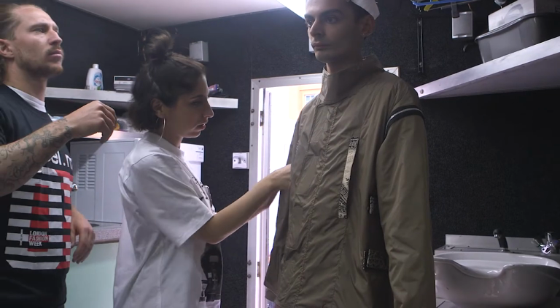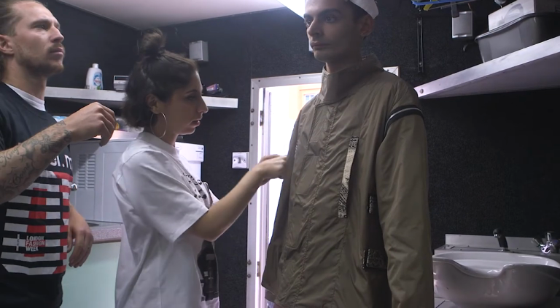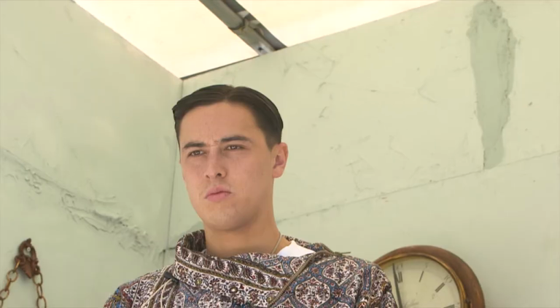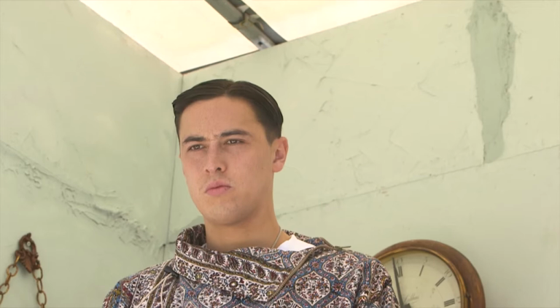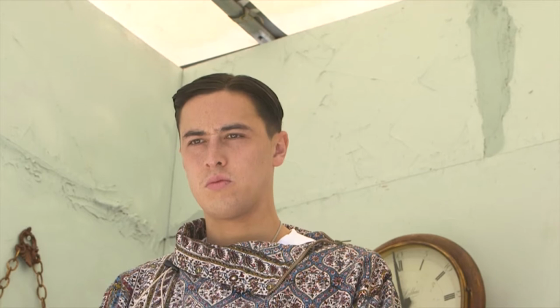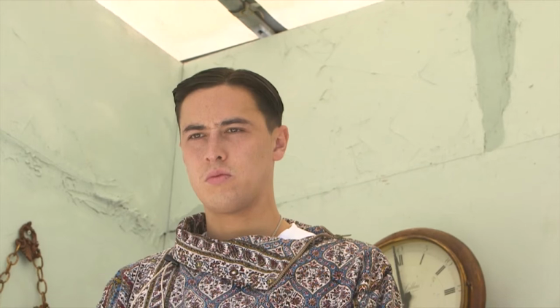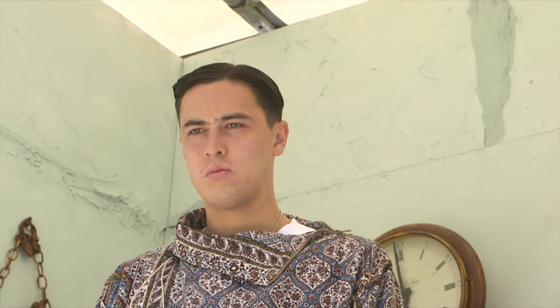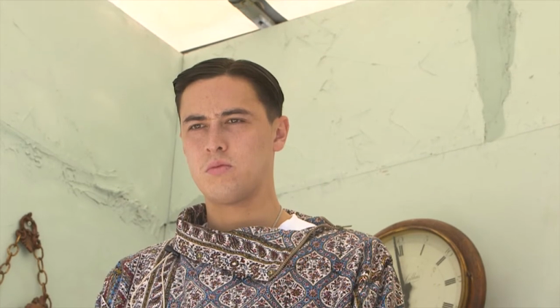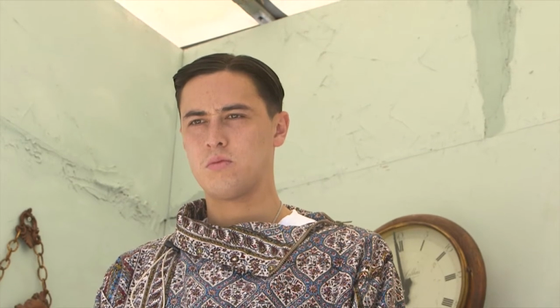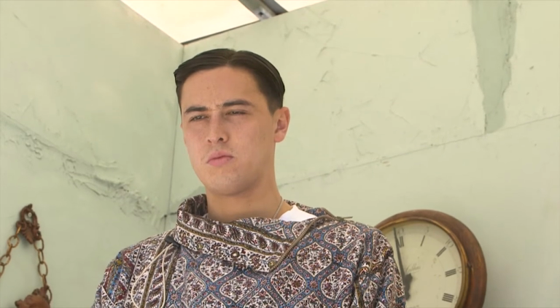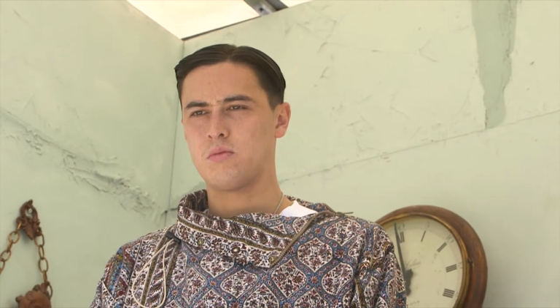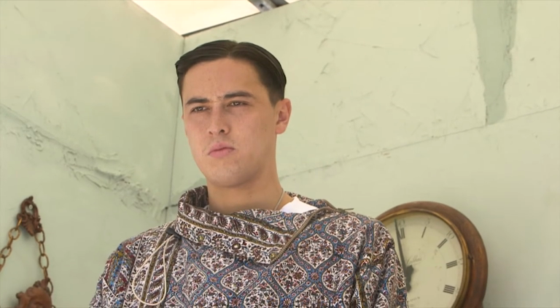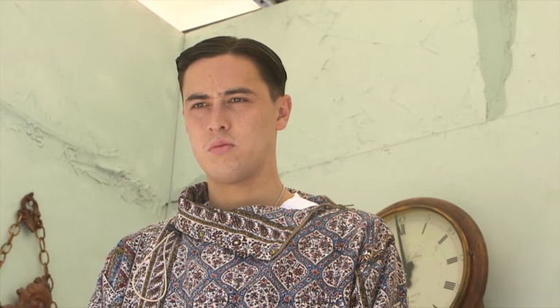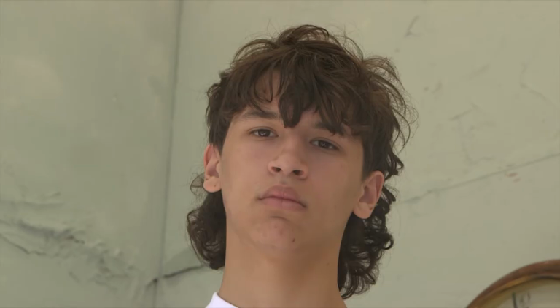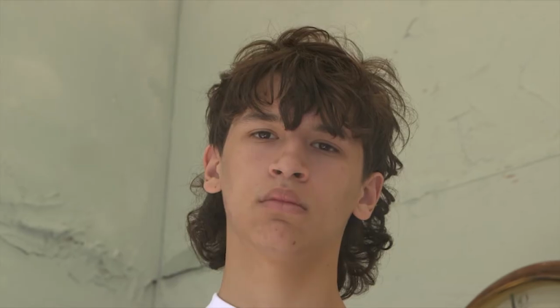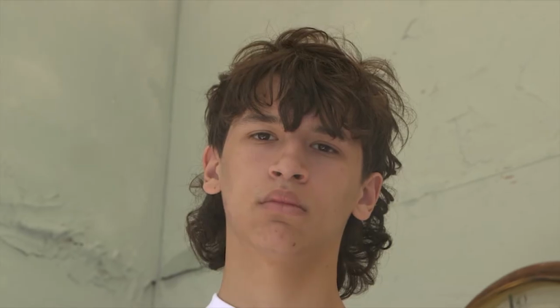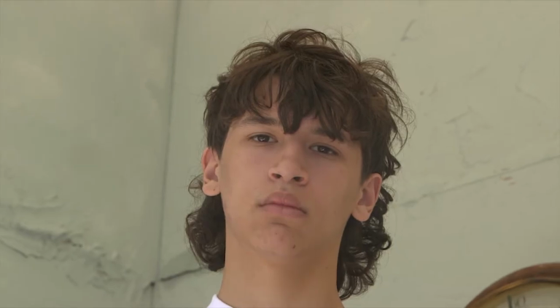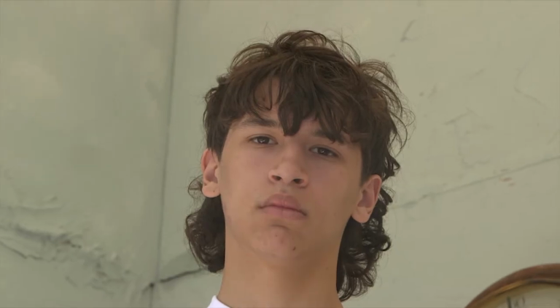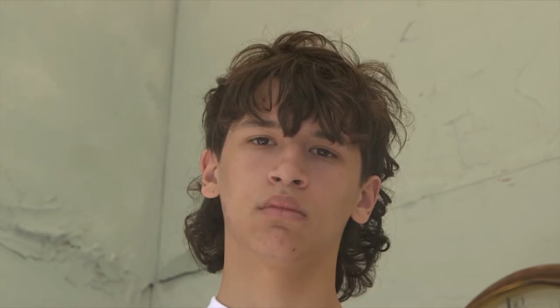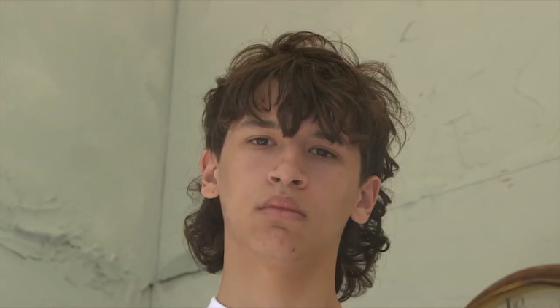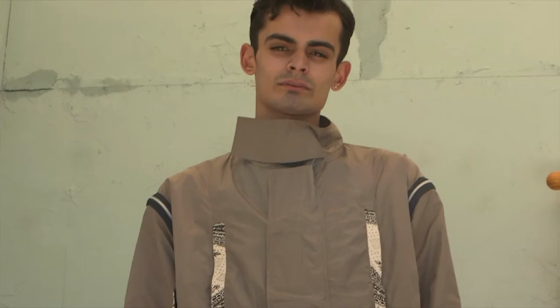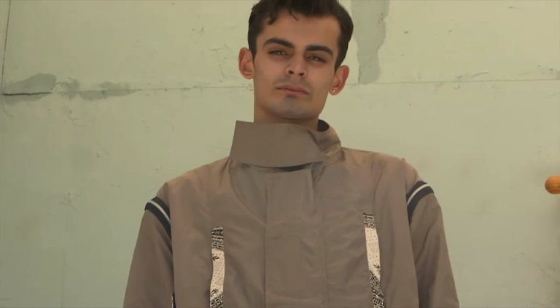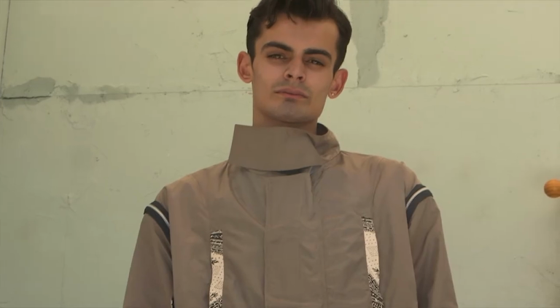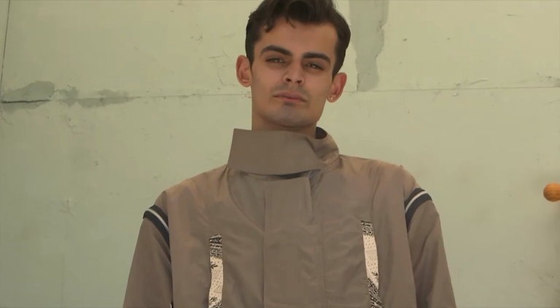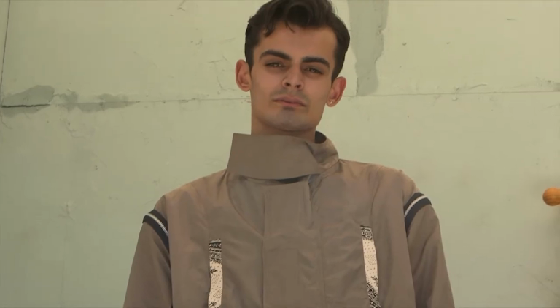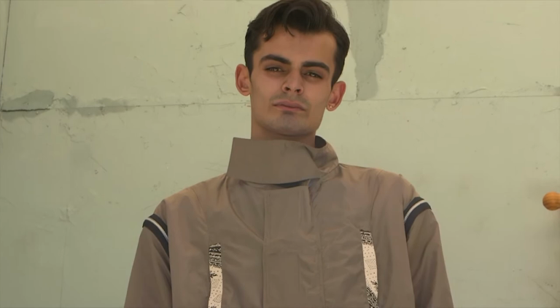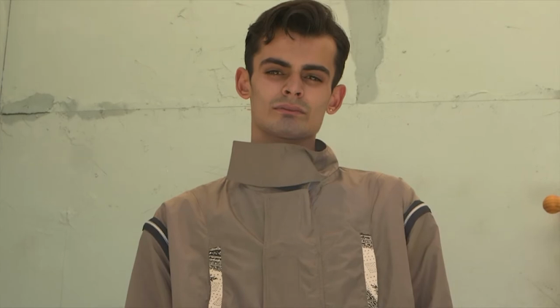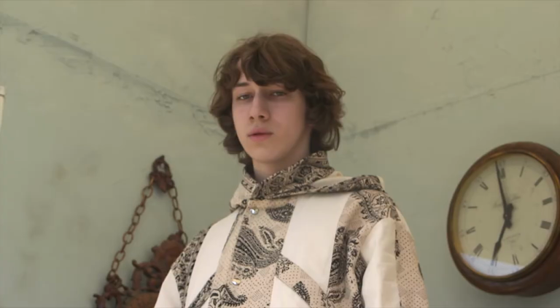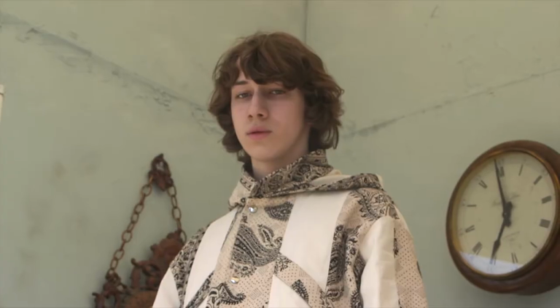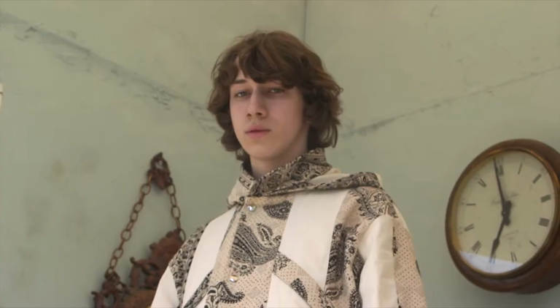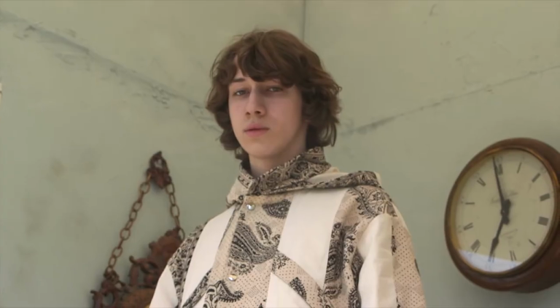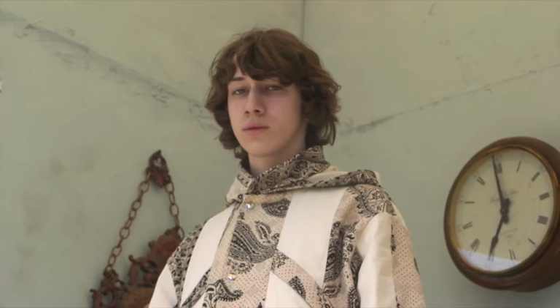So this season at Fashion Week, the big trend I've really seen is natural texture — that hair where it really looks done but undone.